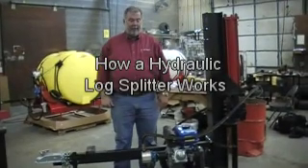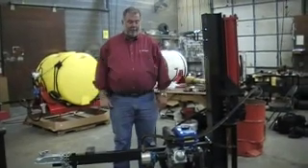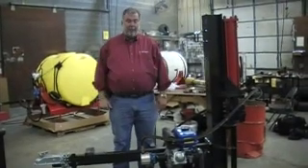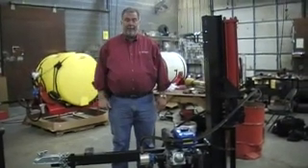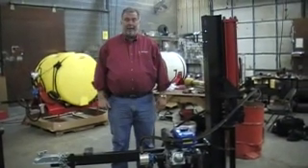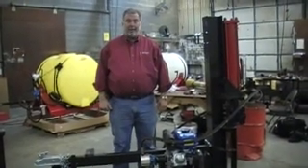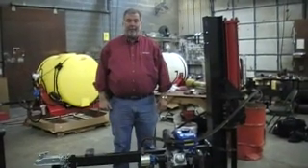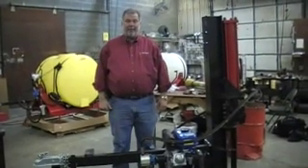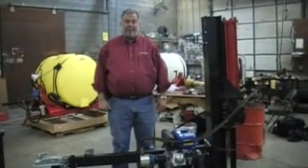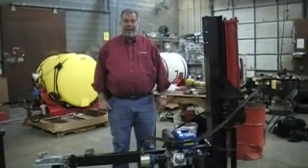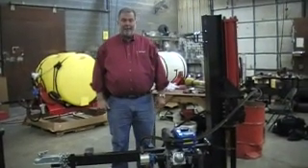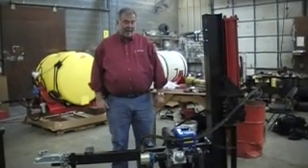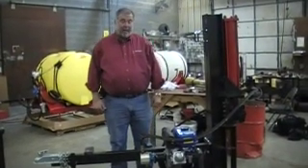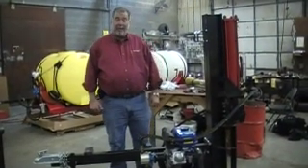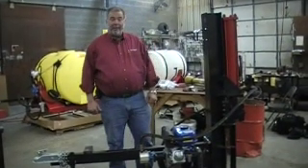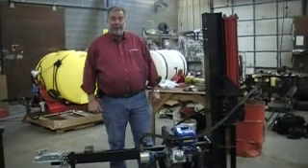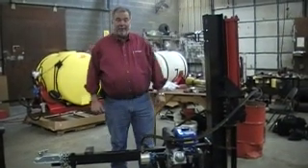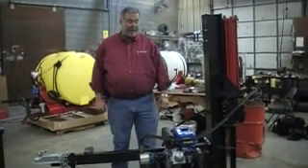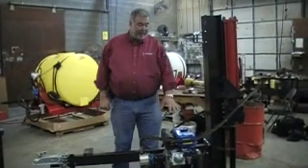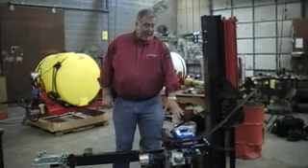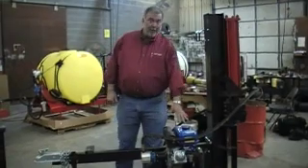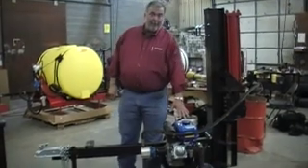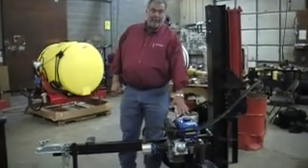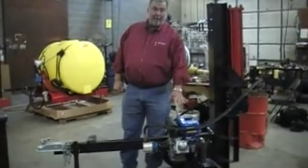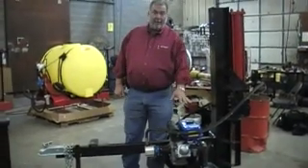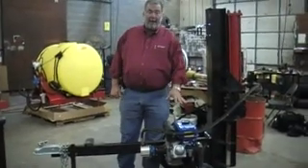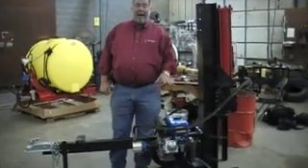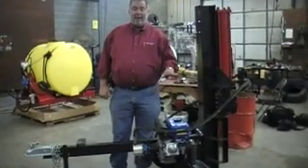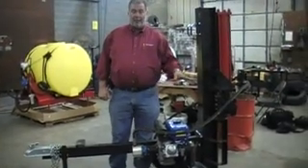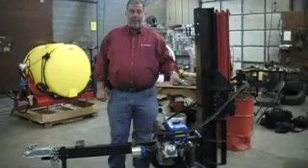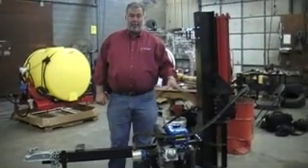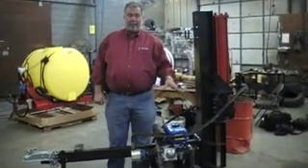Hello. I'm Keel Whitford, product training specialist for Agri Supply. We thank you for joining us today. Today we're going to review simply how a log splitter works.